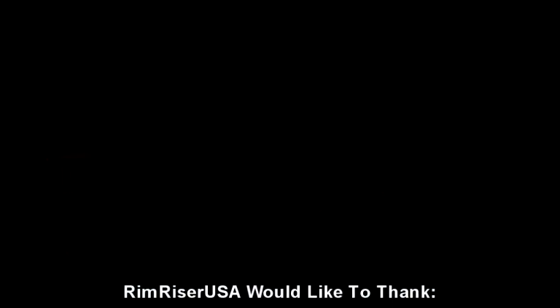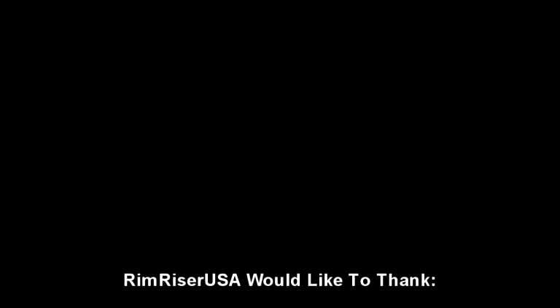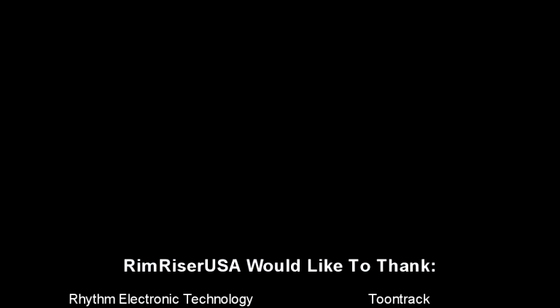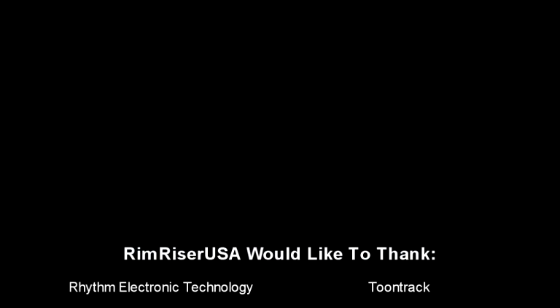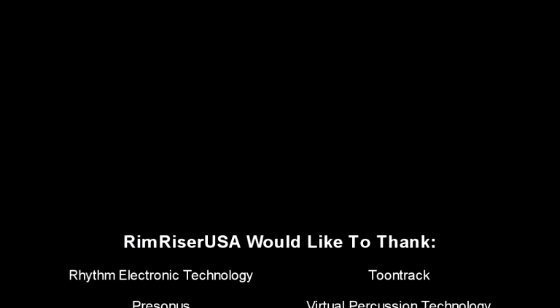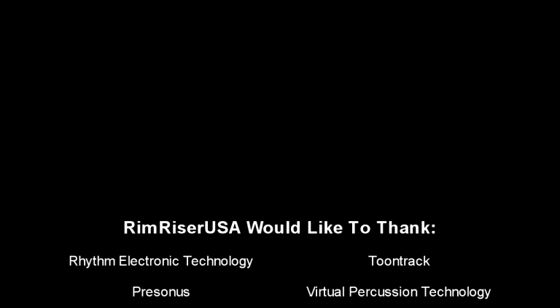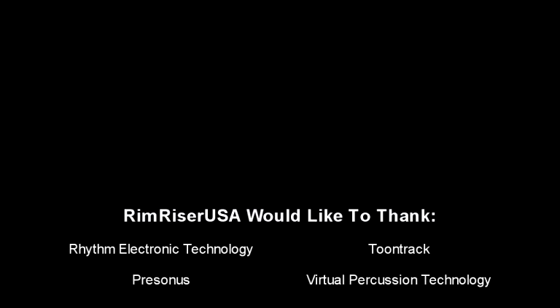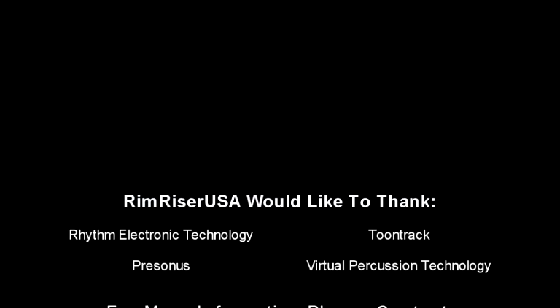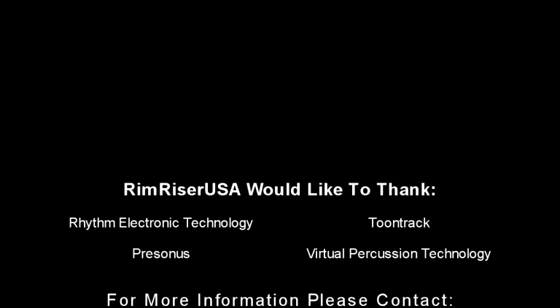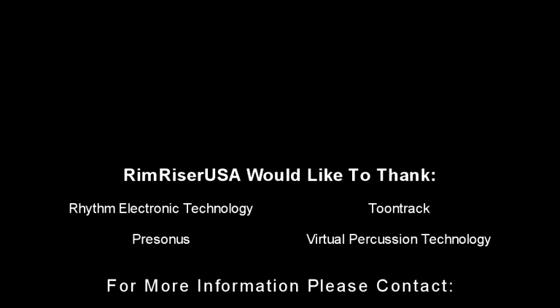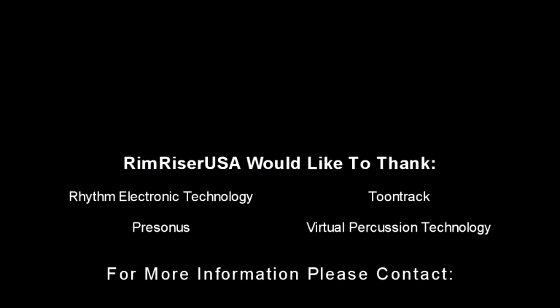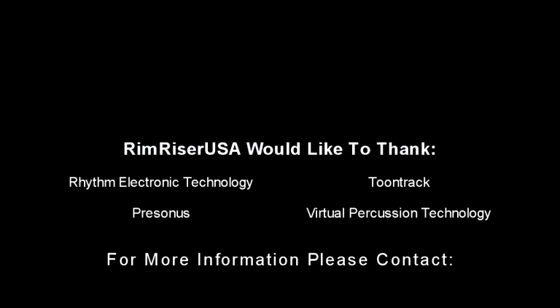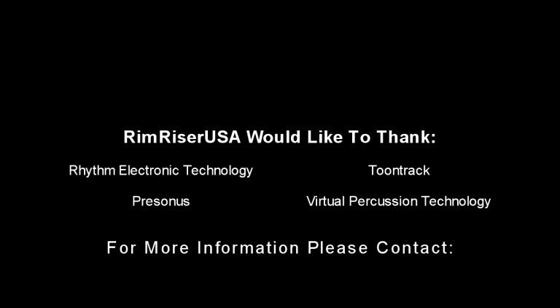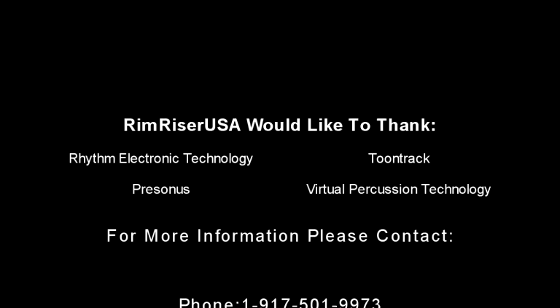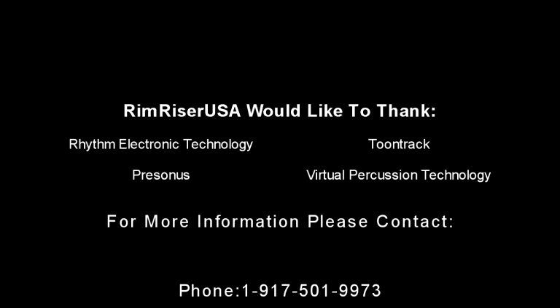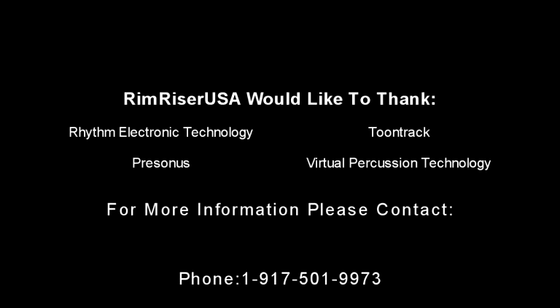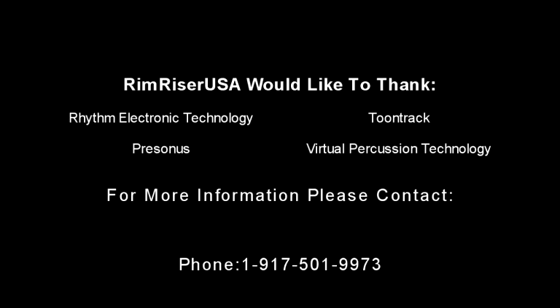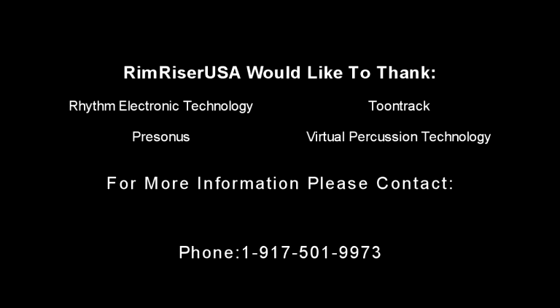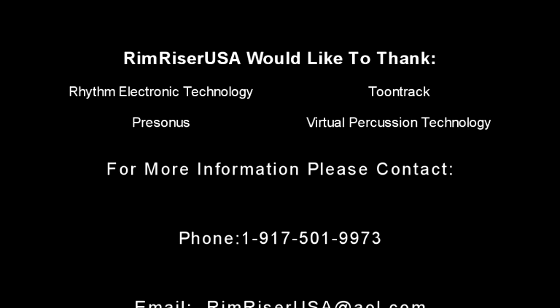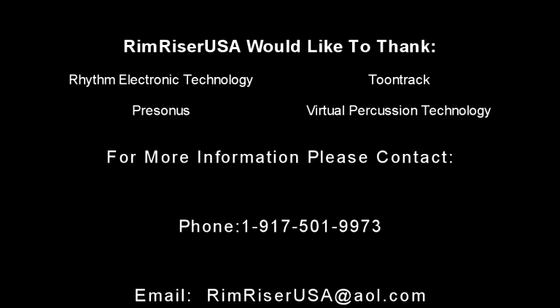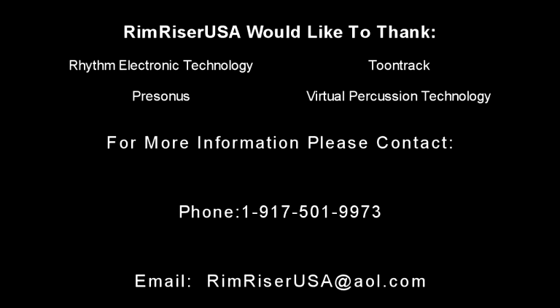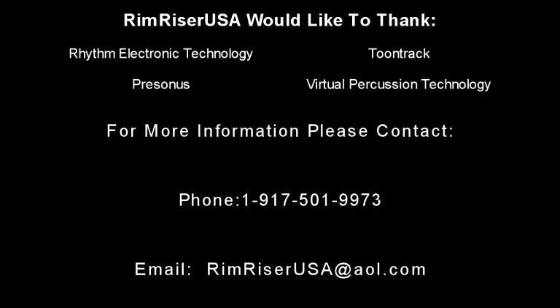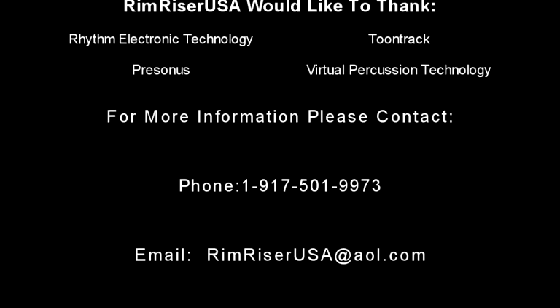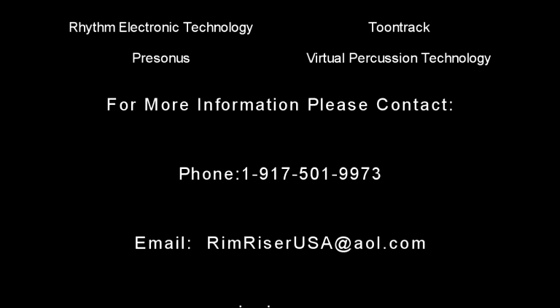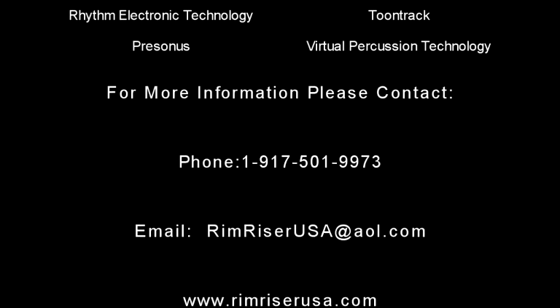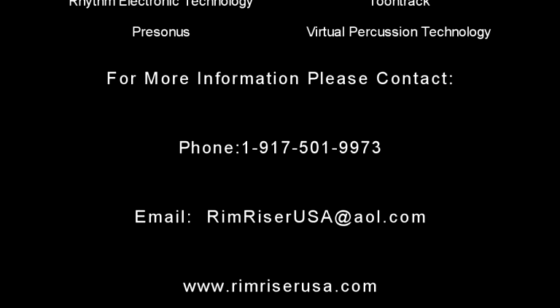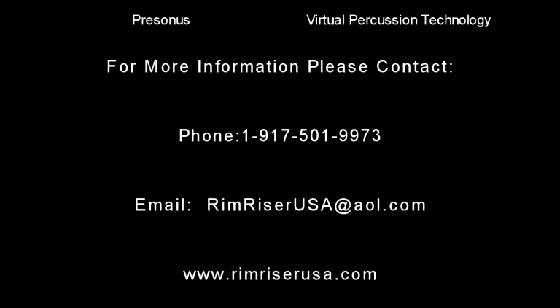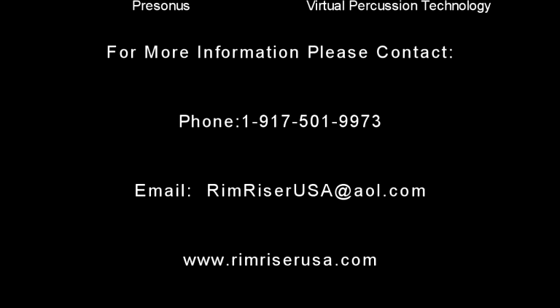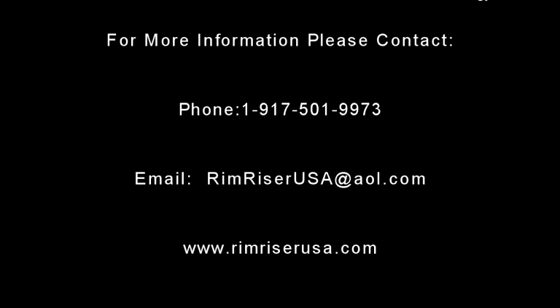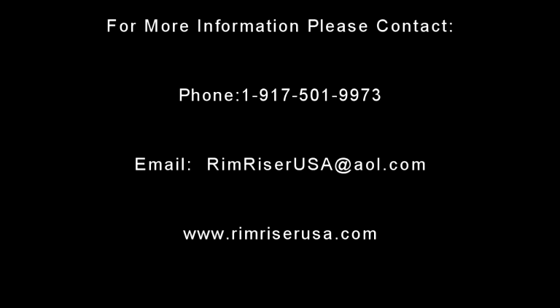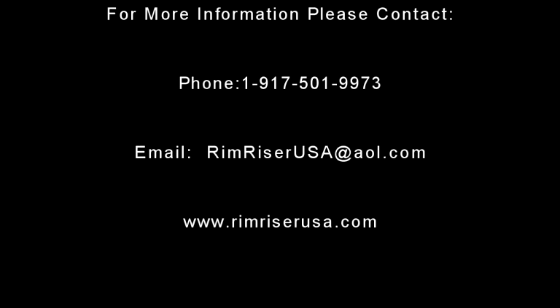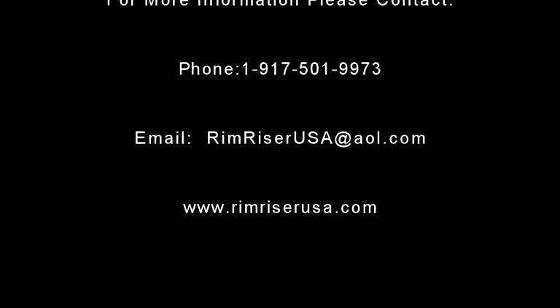For more information about the e-RimRiser, check us out on the web at RimRiserUSA.com.